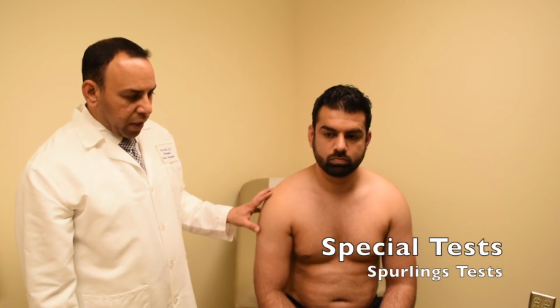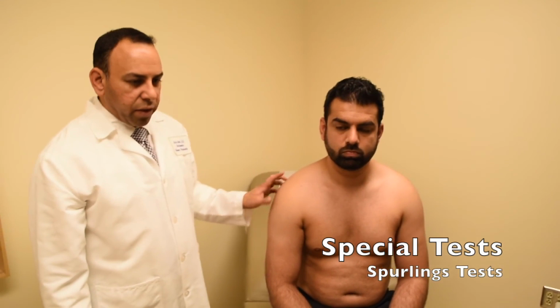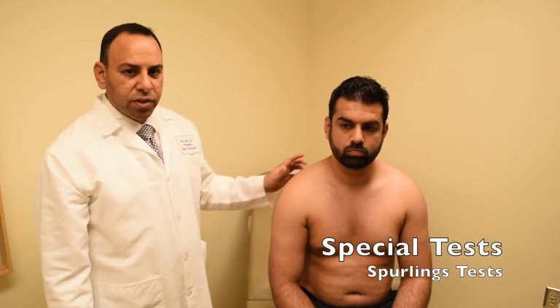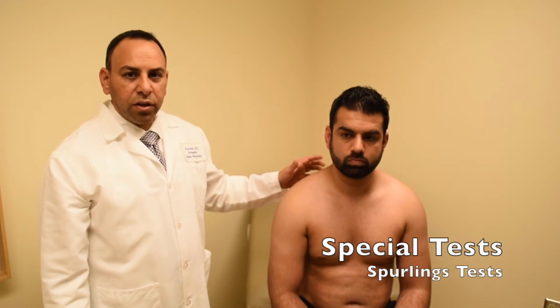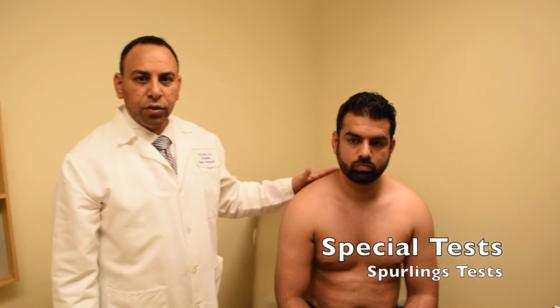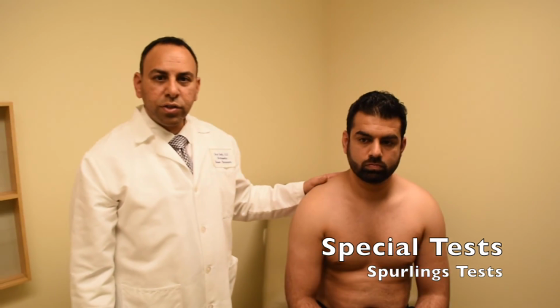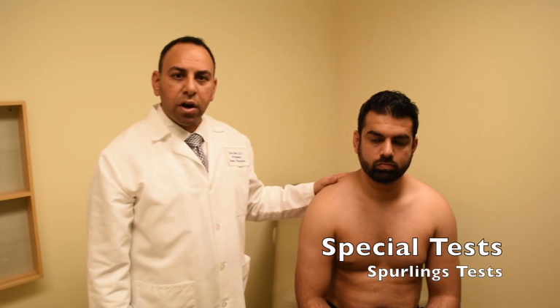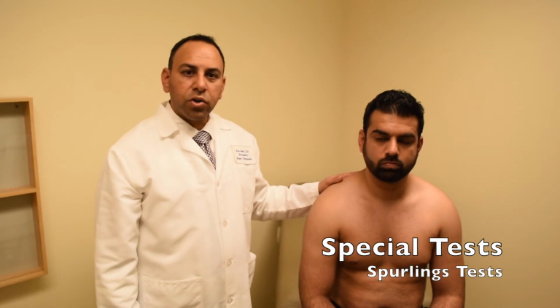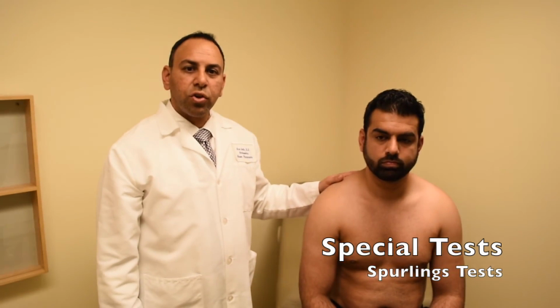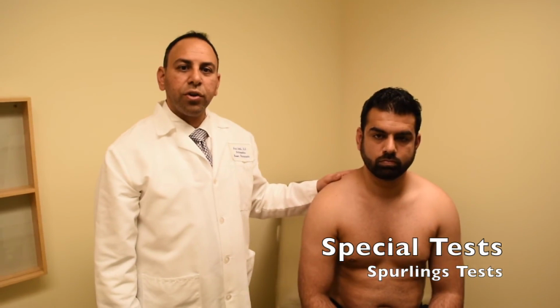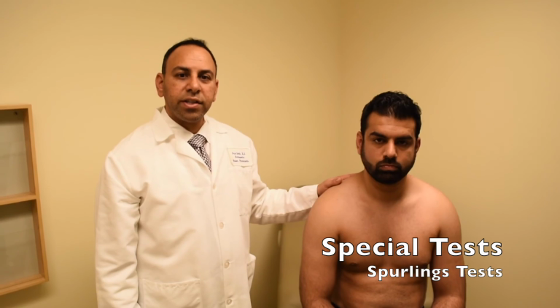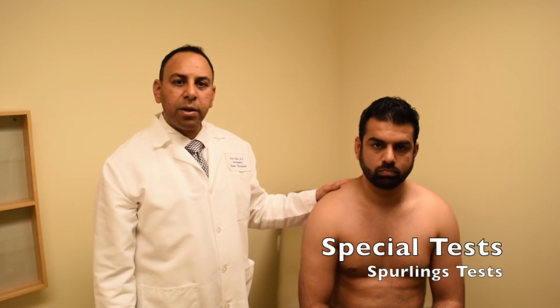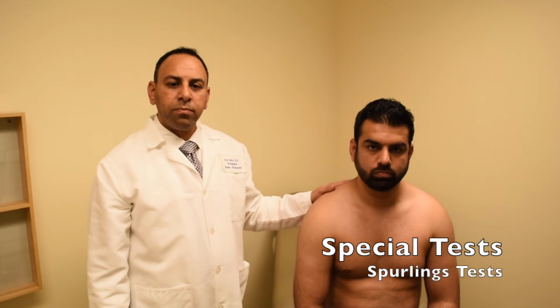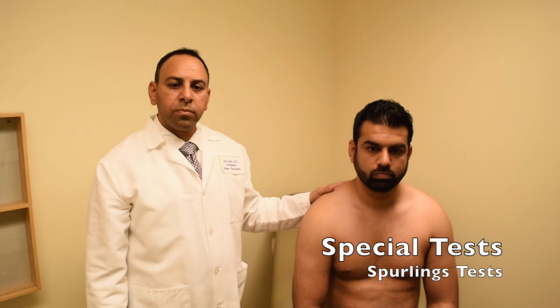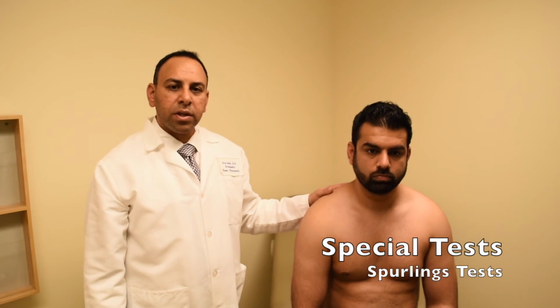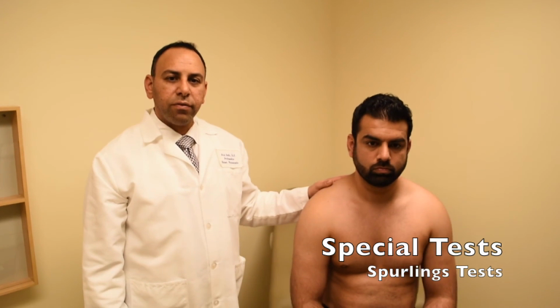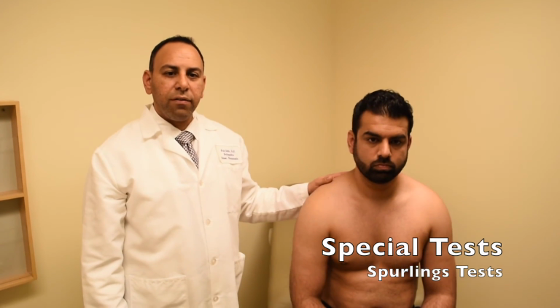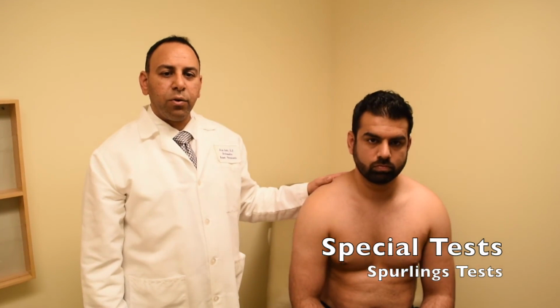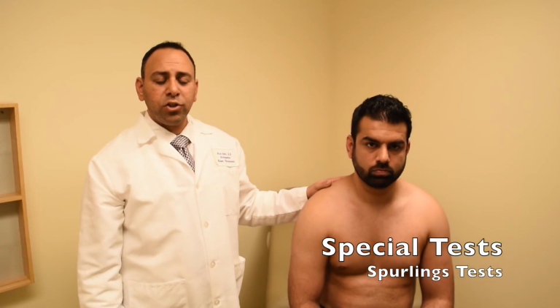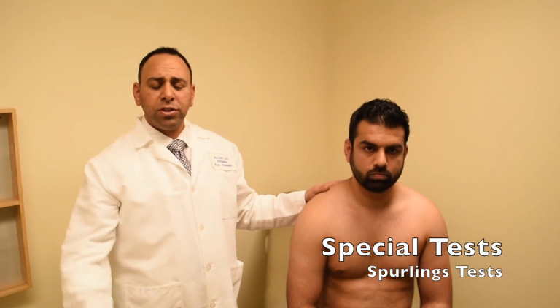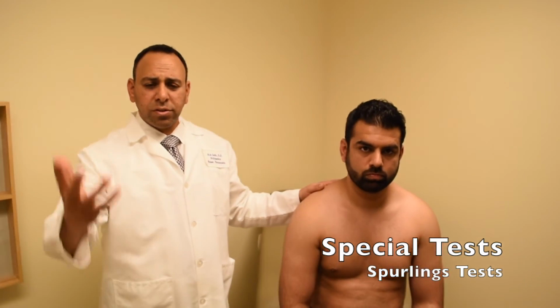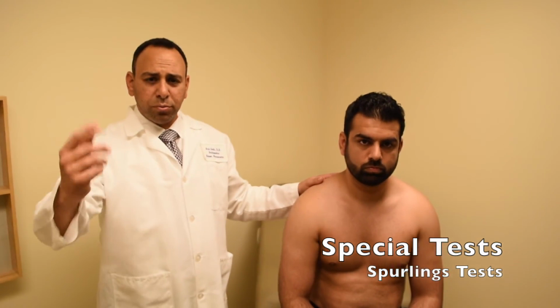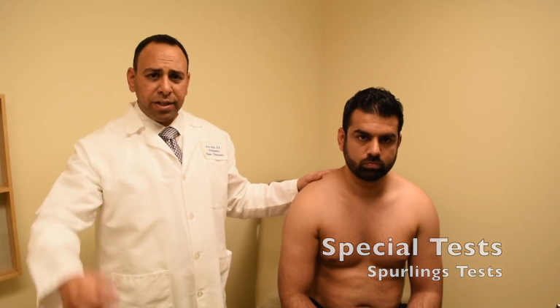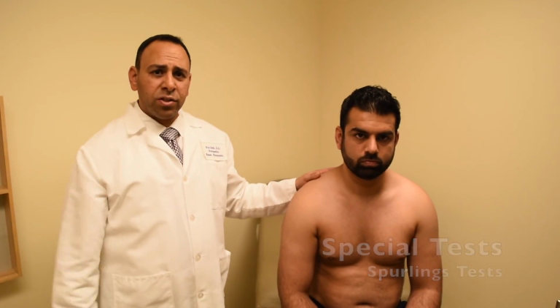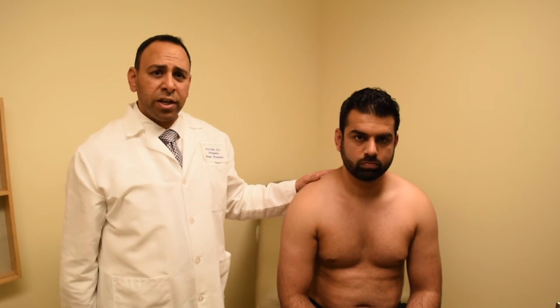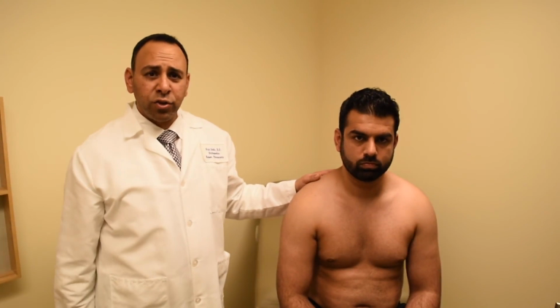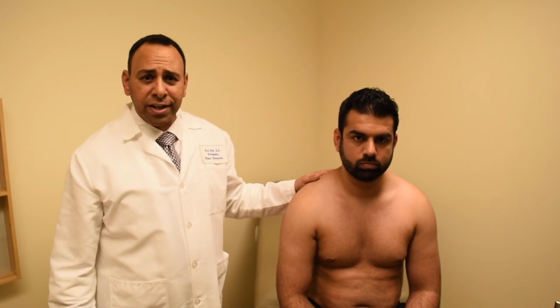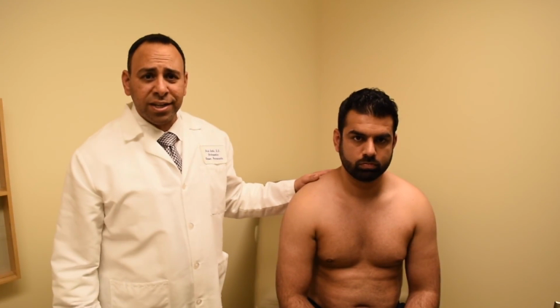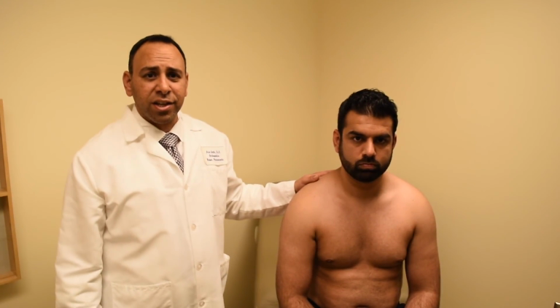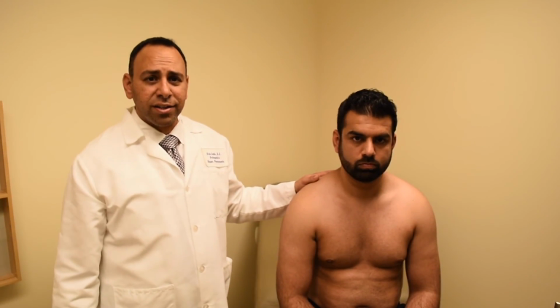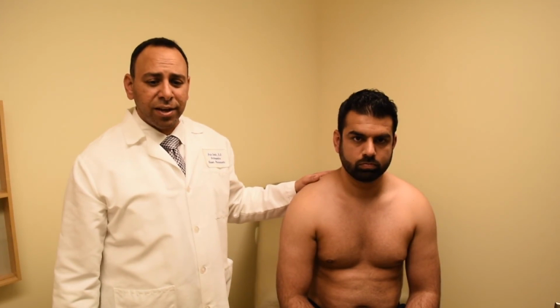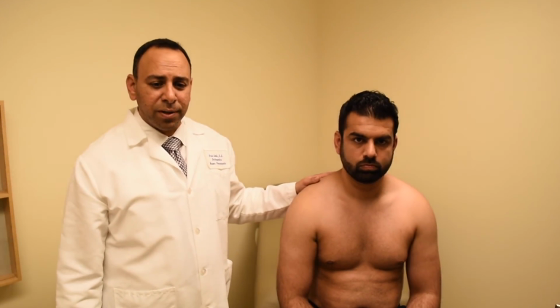This concludes our shoulder exam. If you have any questions, please do not hesitate to contact me.